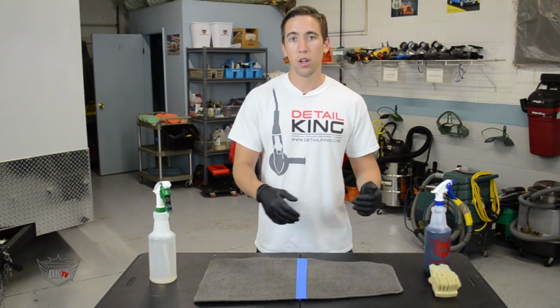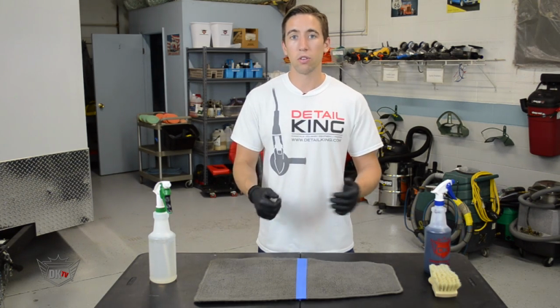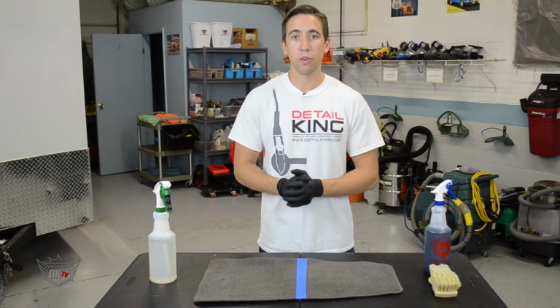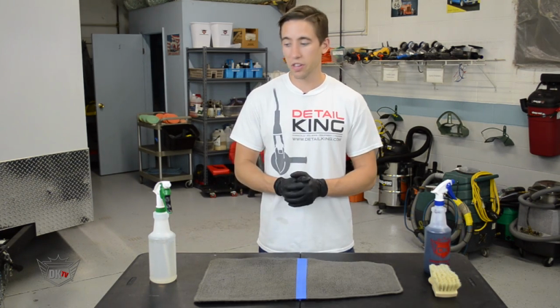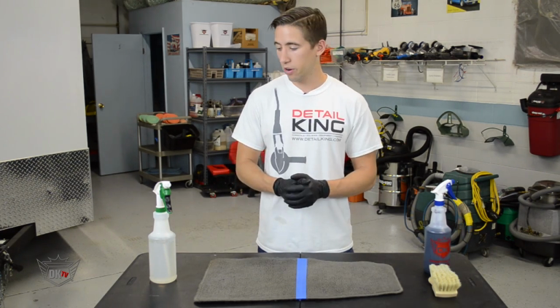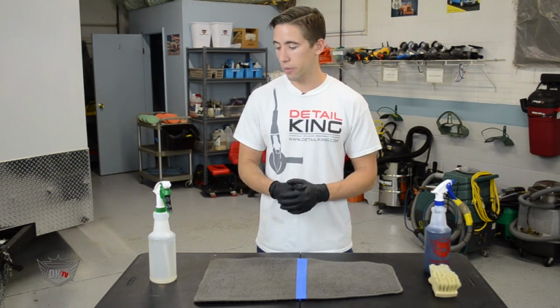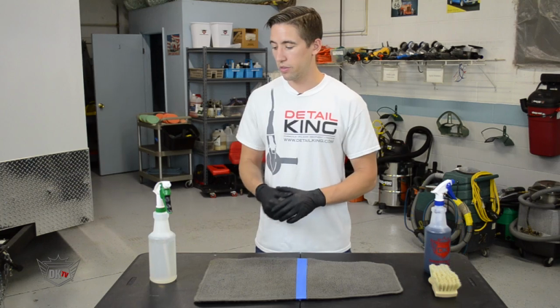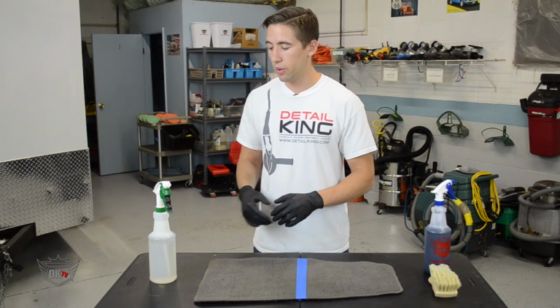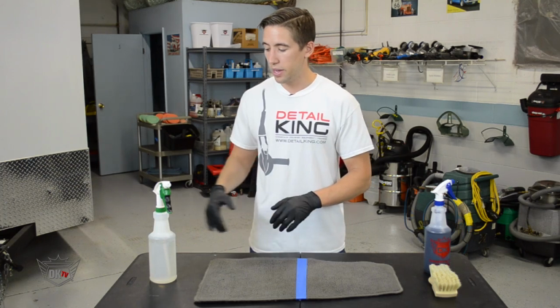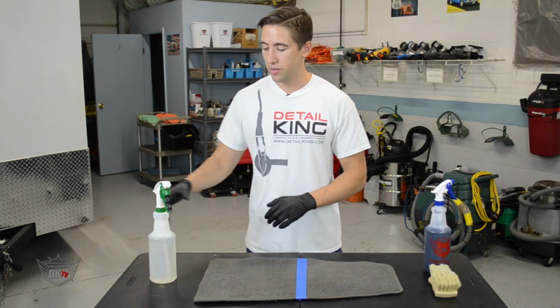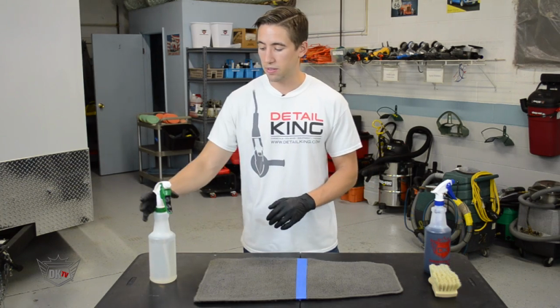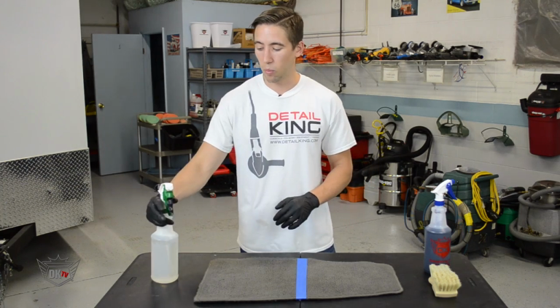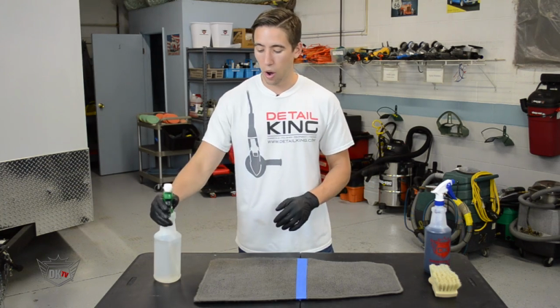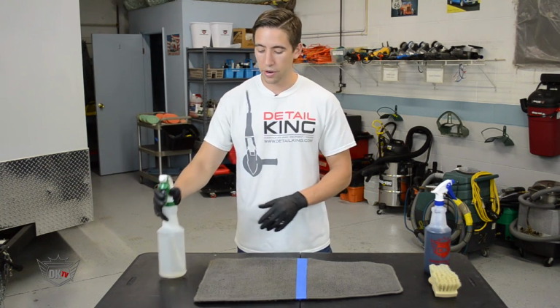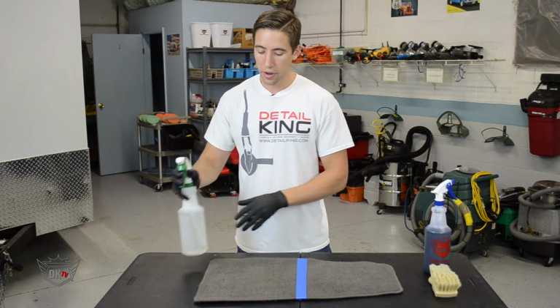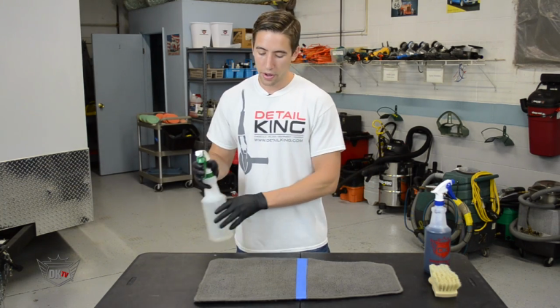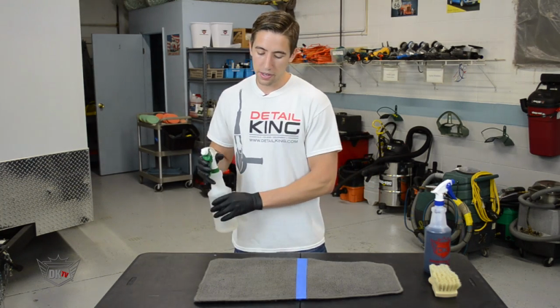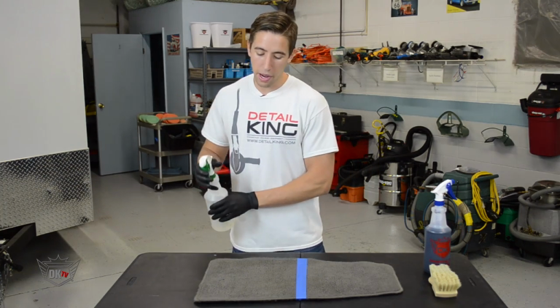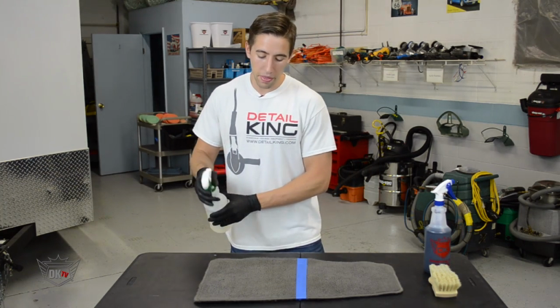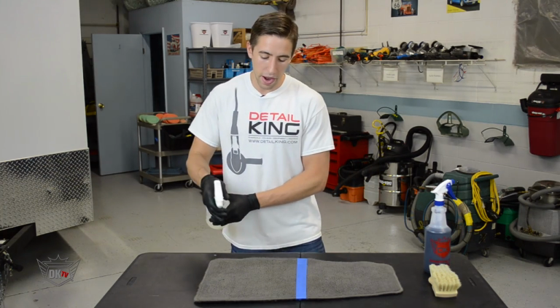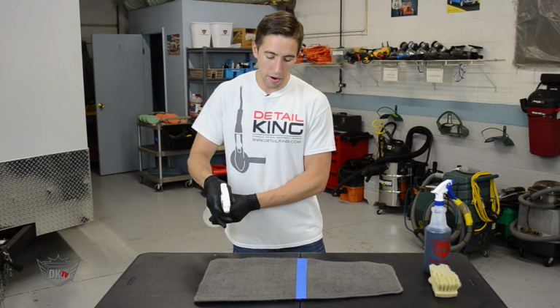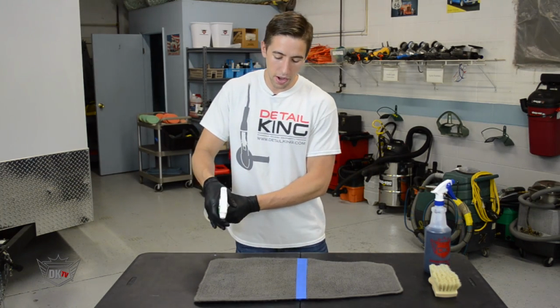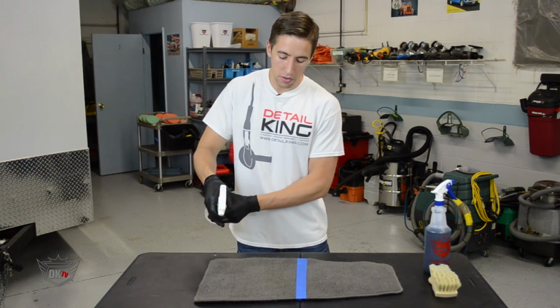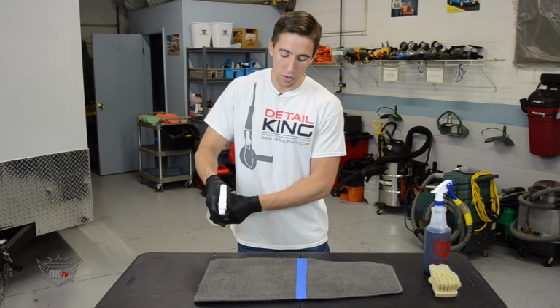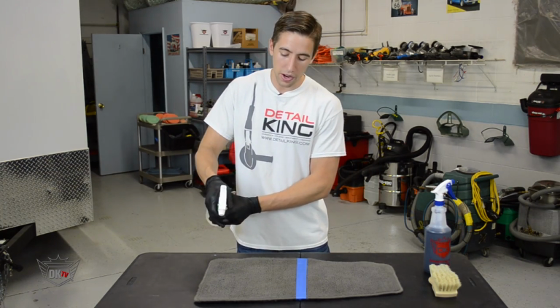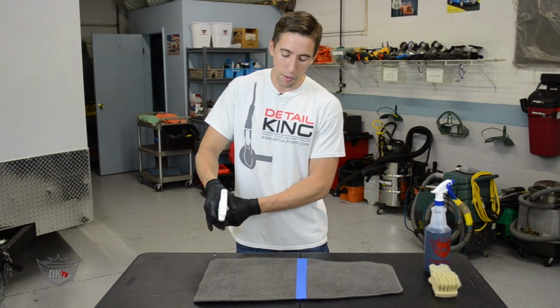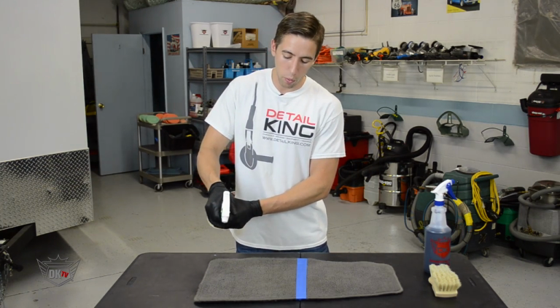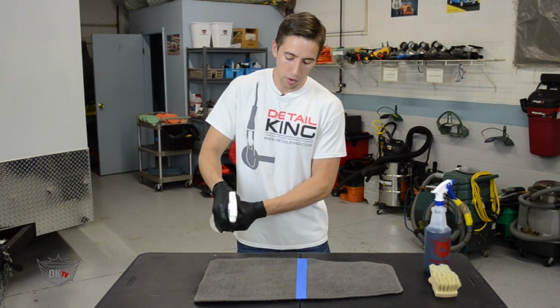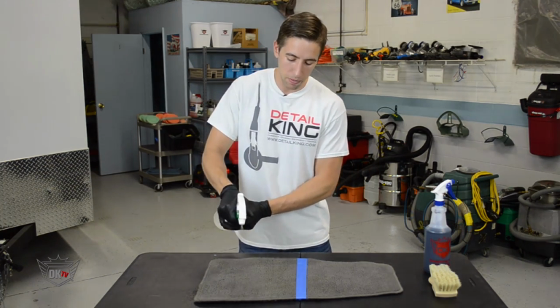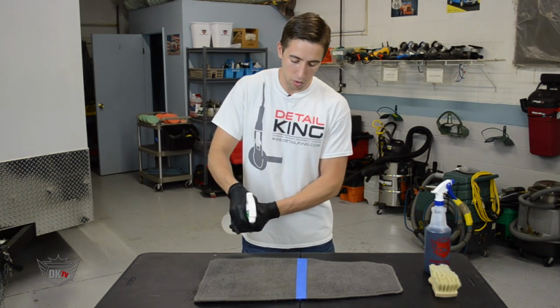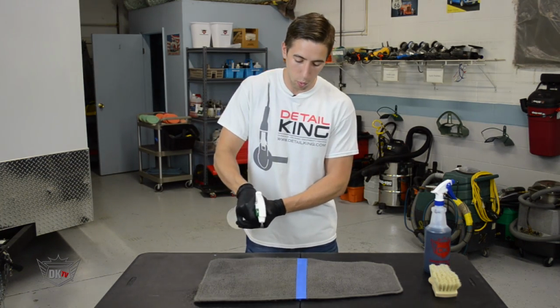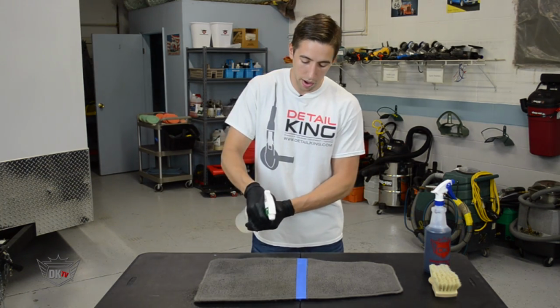First thing you're going to want to do is take some water and dampen the area so the dye will really absorb well.